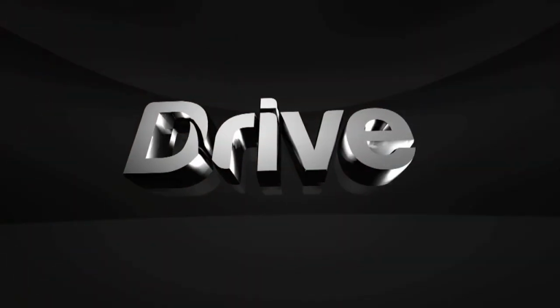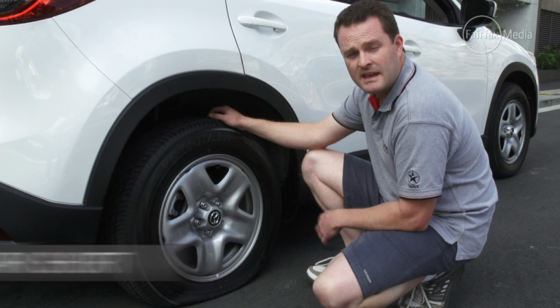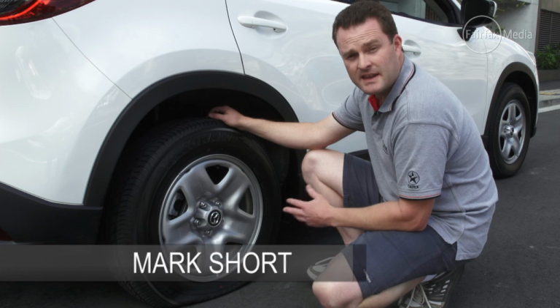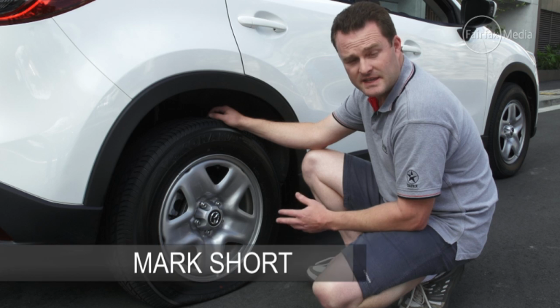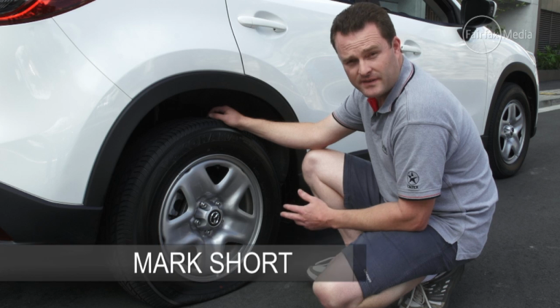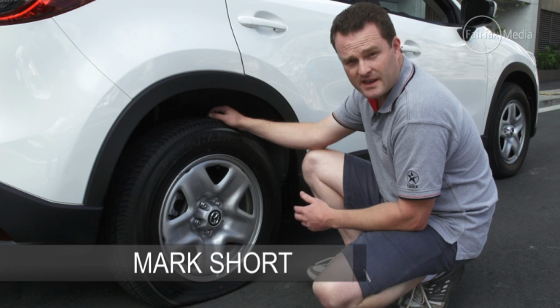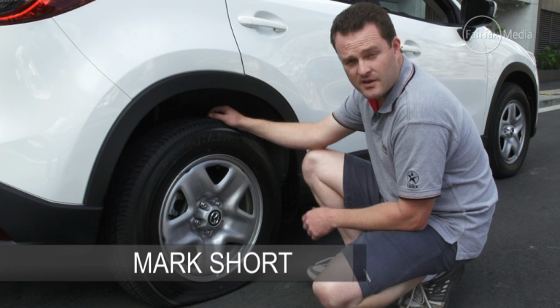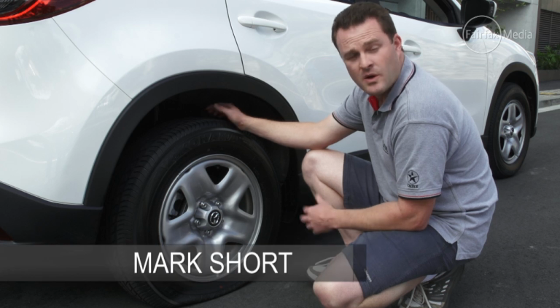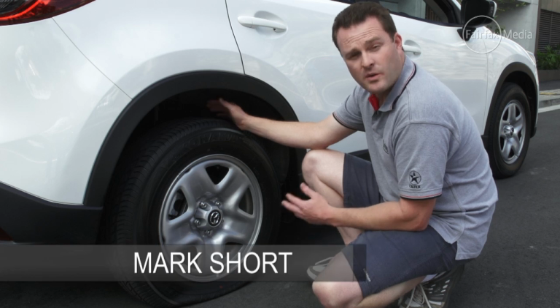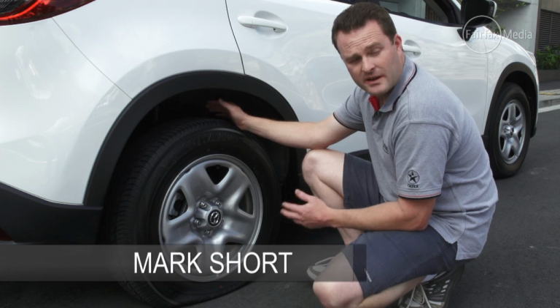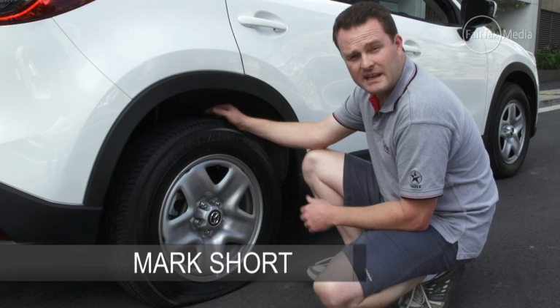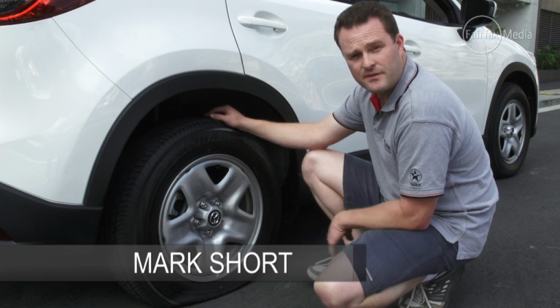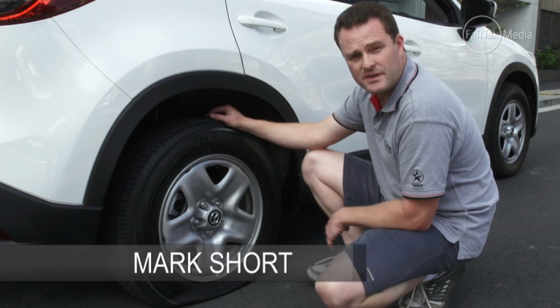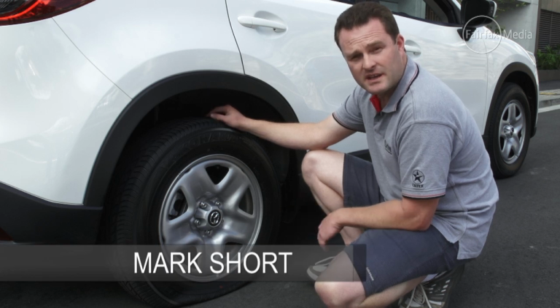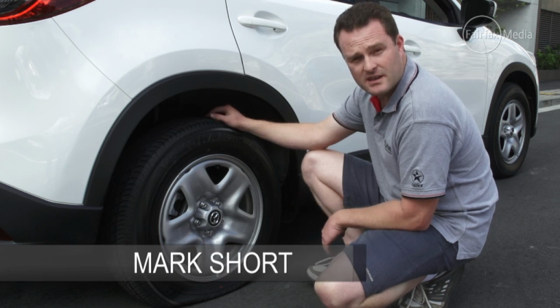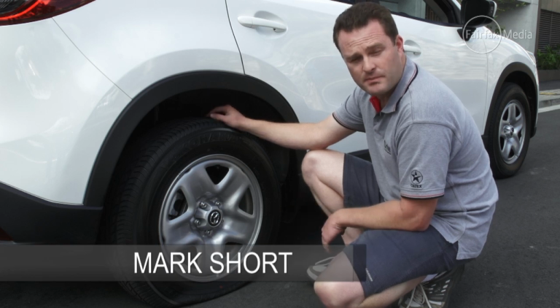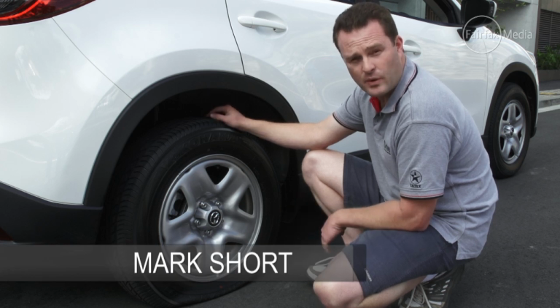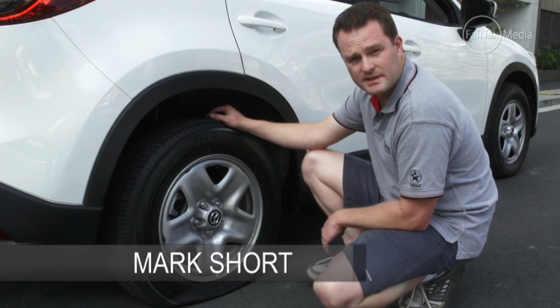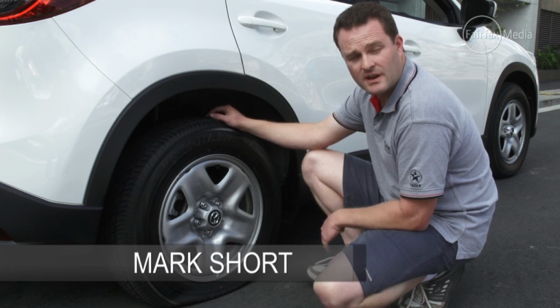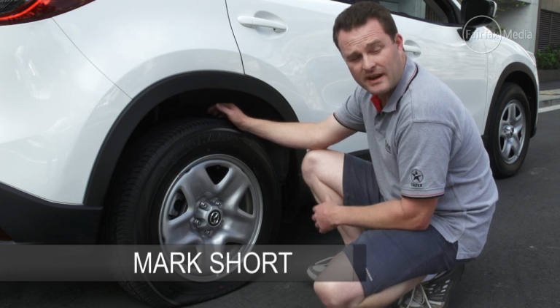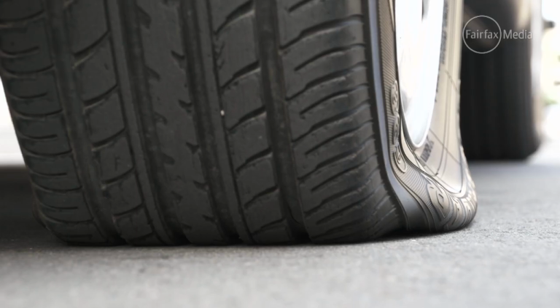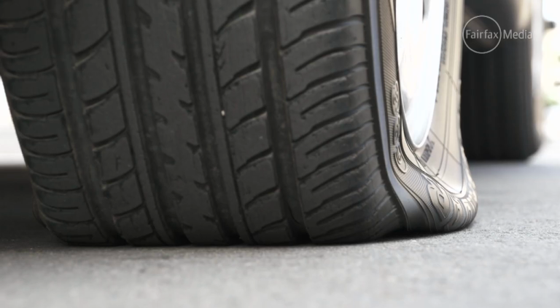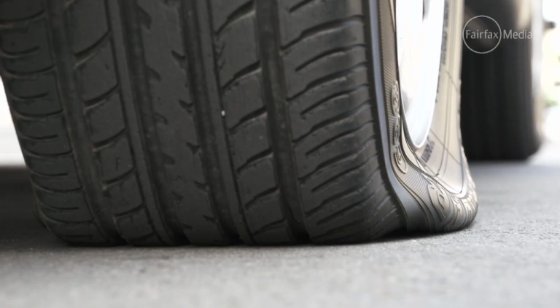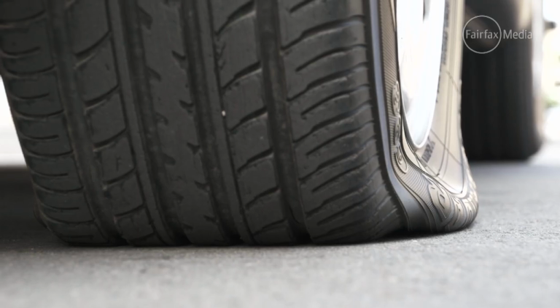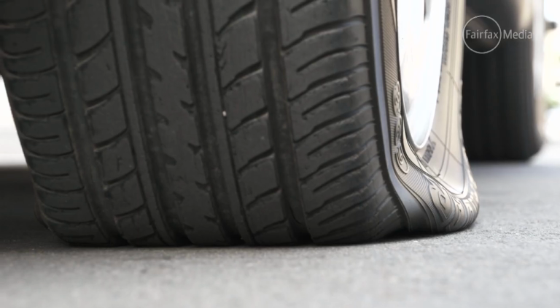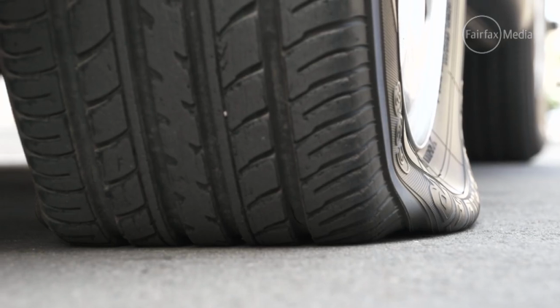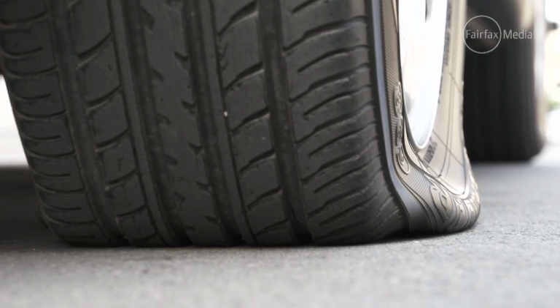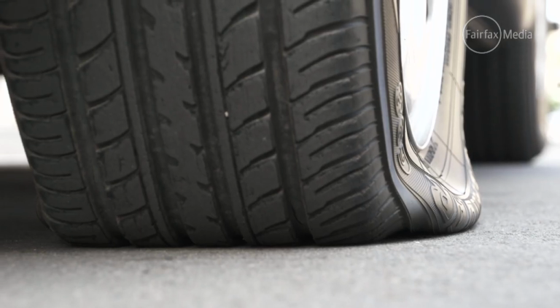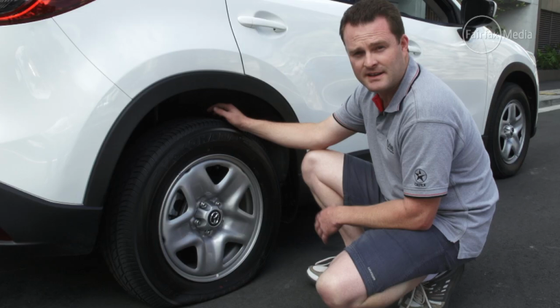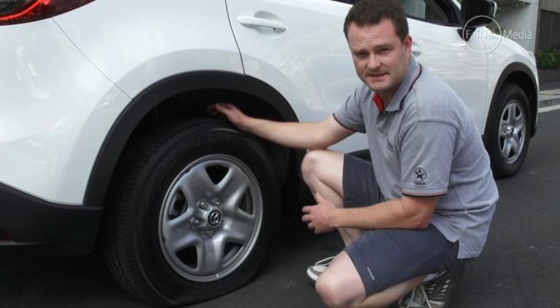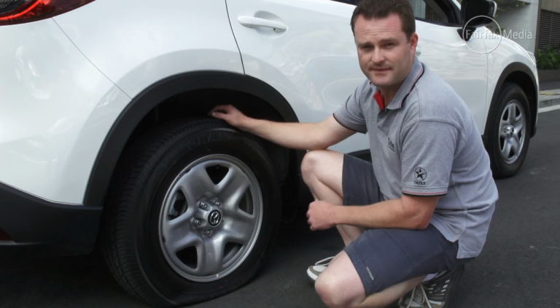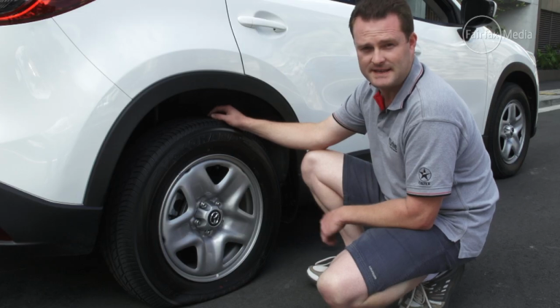In this video I'm going to give you the key points on how to change a flat tire safely.